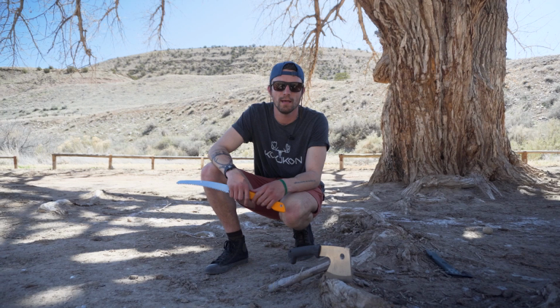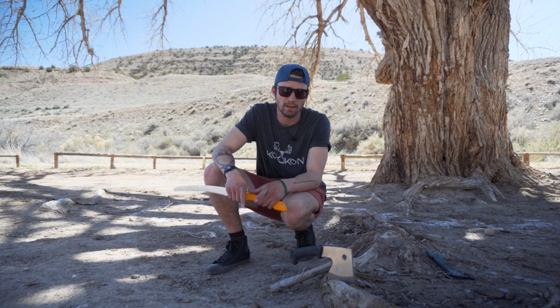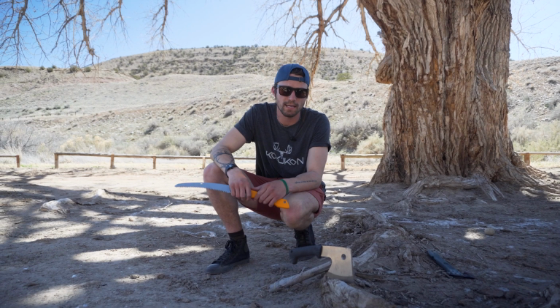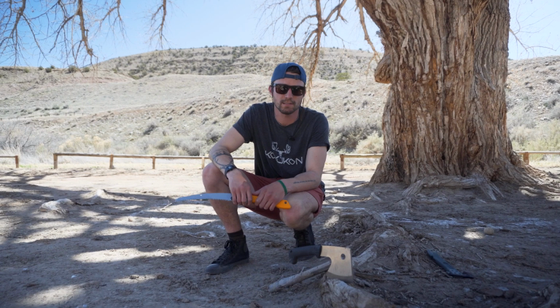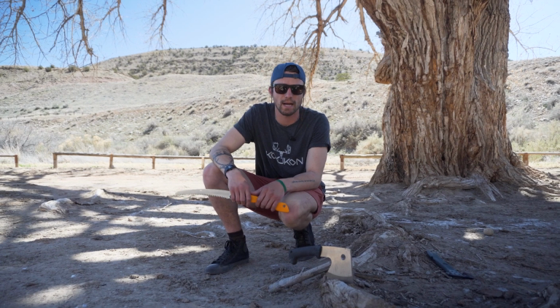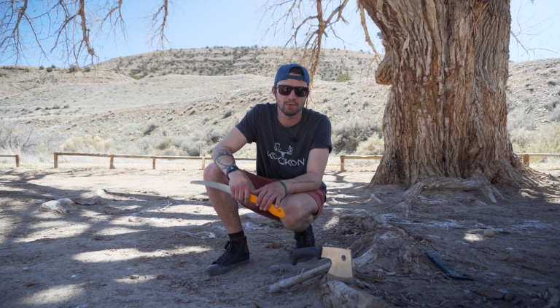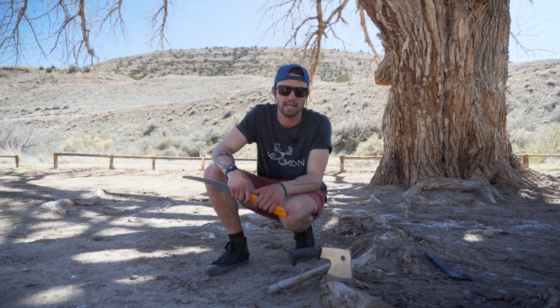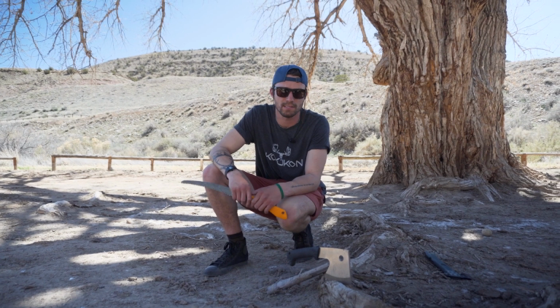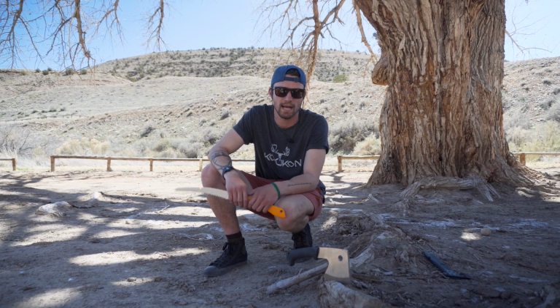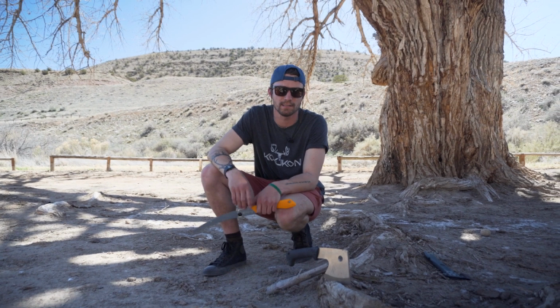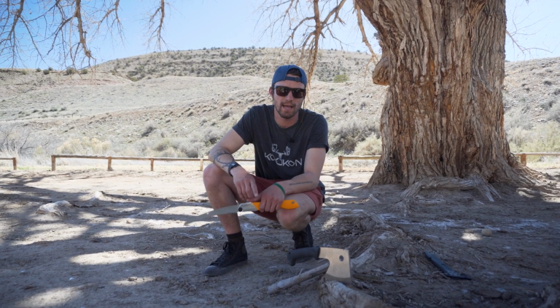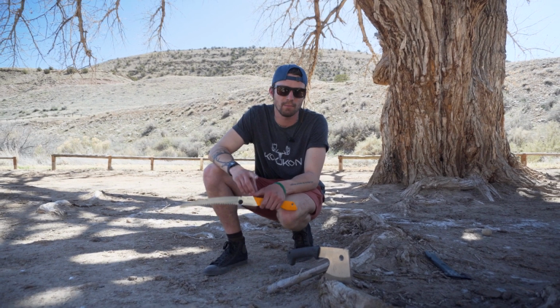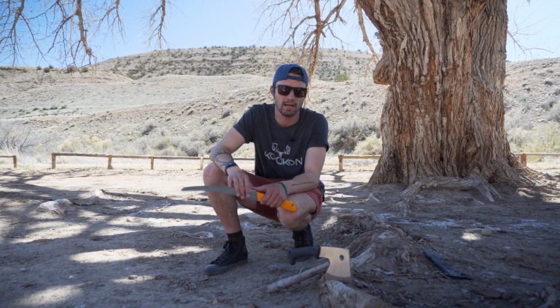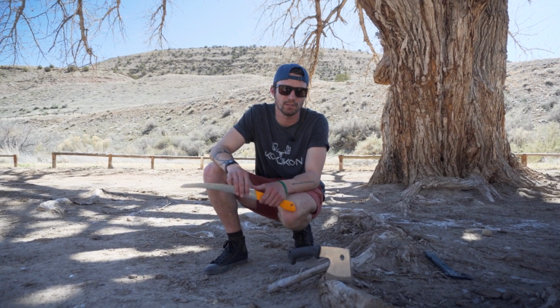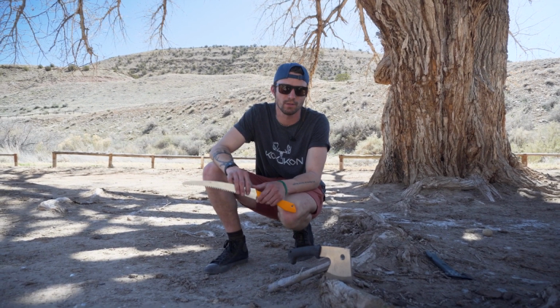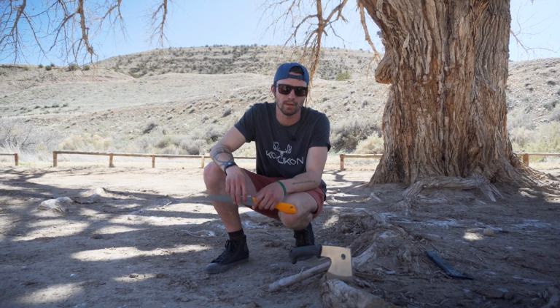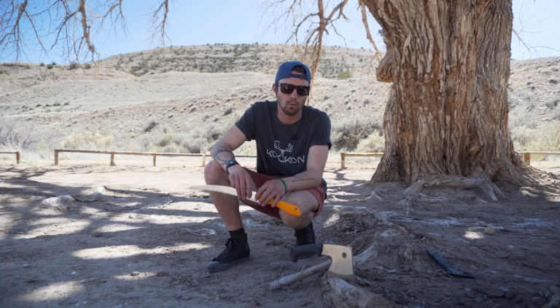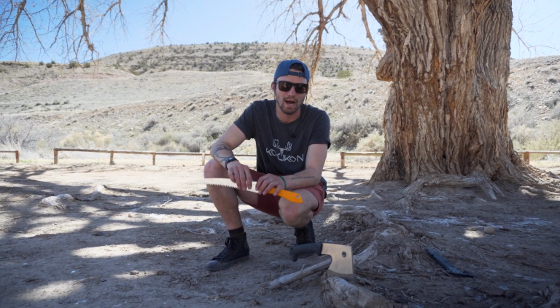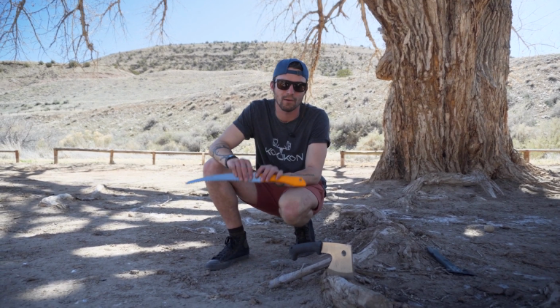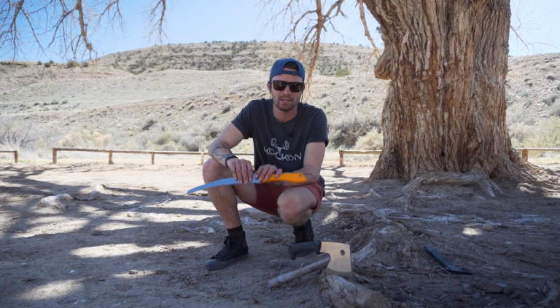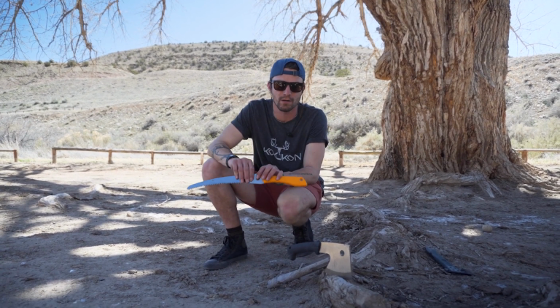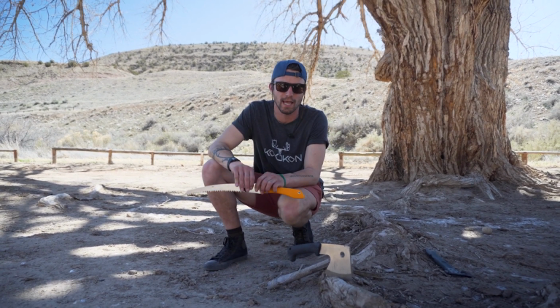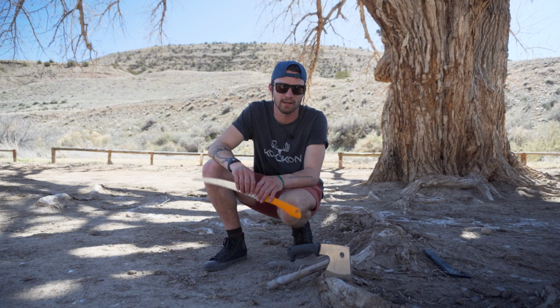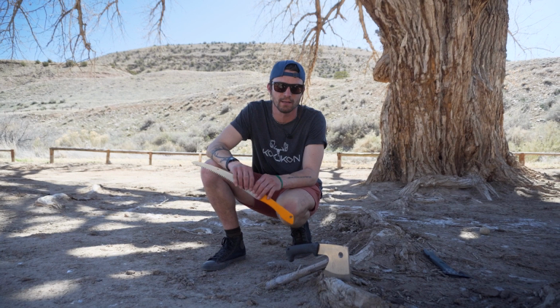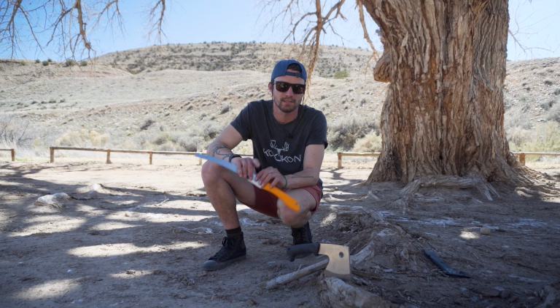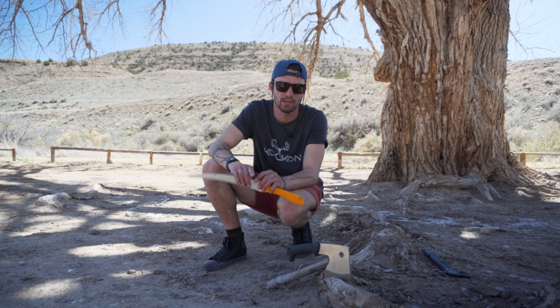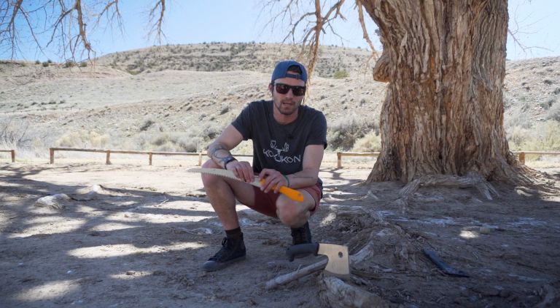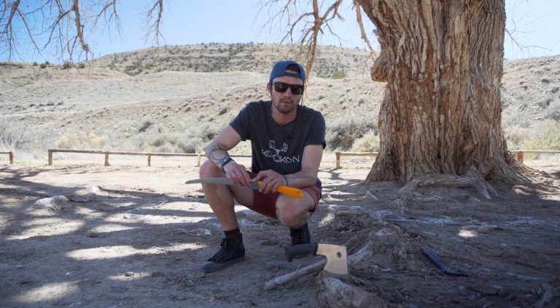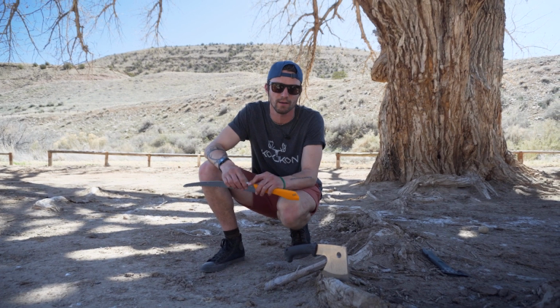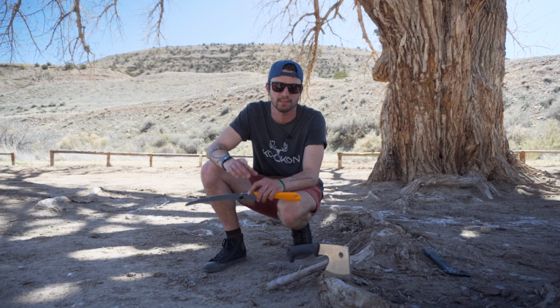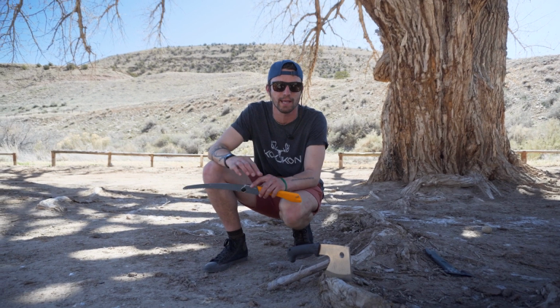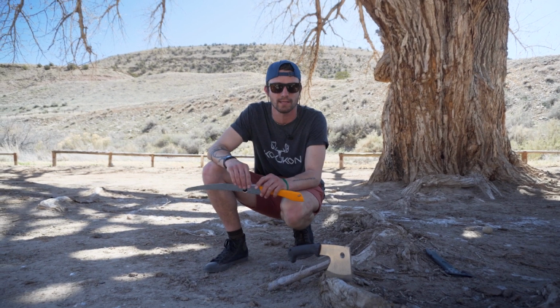Hey, what's up guys, this is Ryan with Seek Outside, and today I'm going to talk to you a little bit about why we started carrying Silky Saw products at Seek Outside.